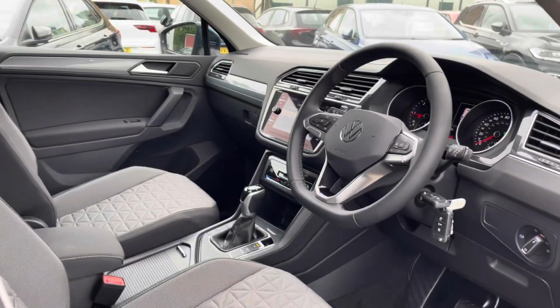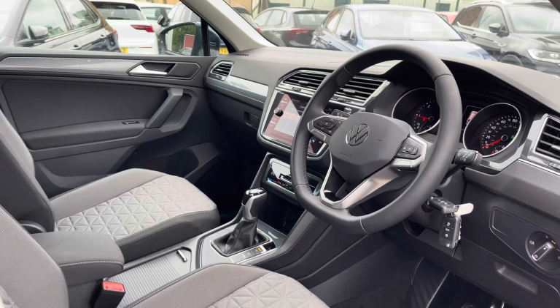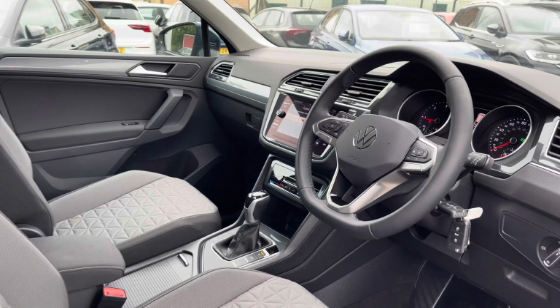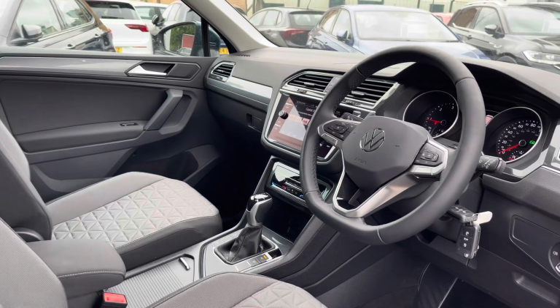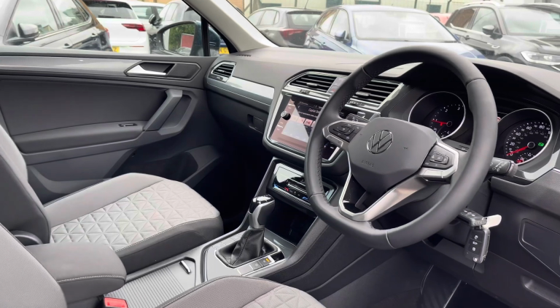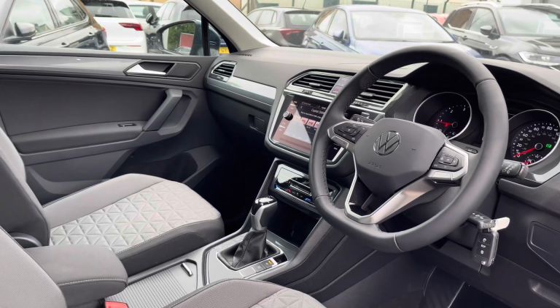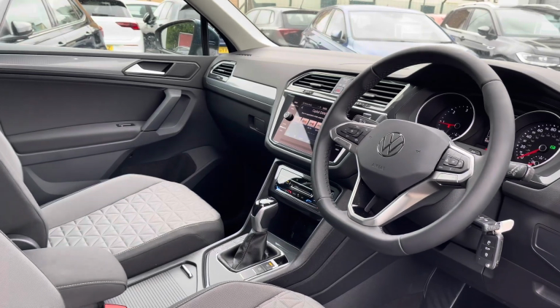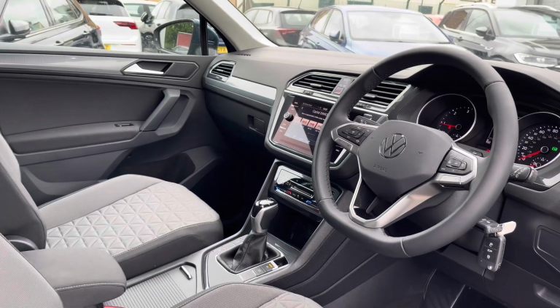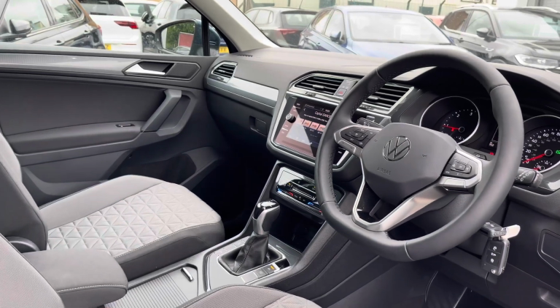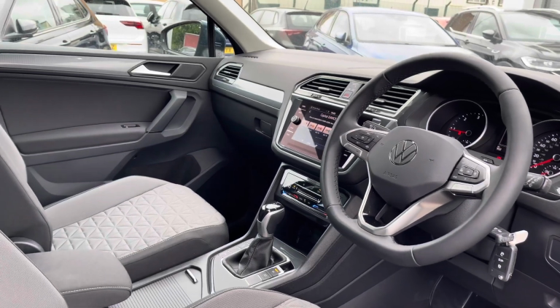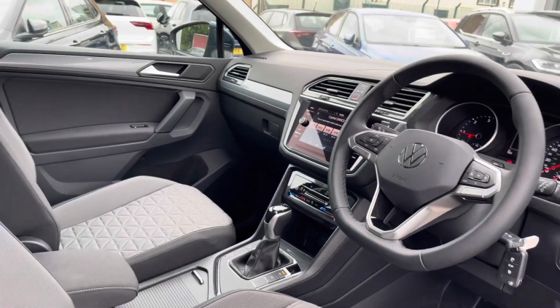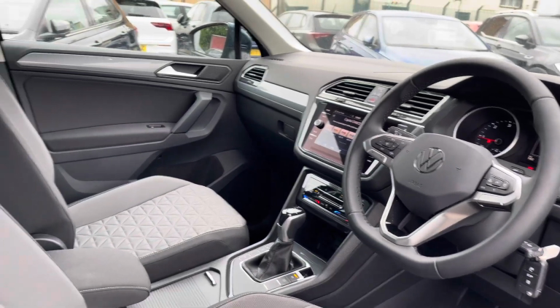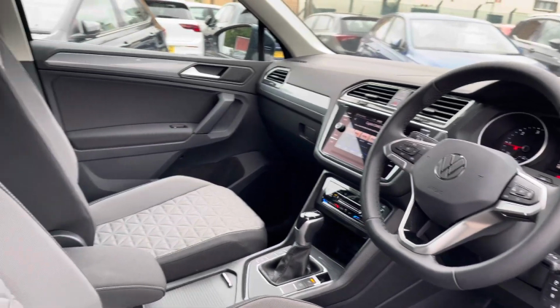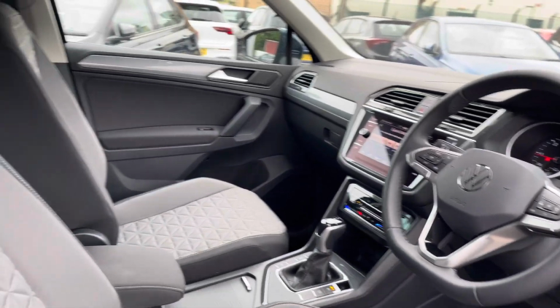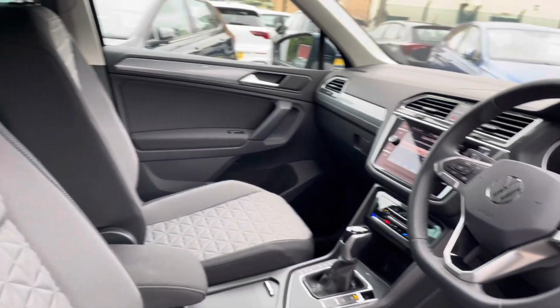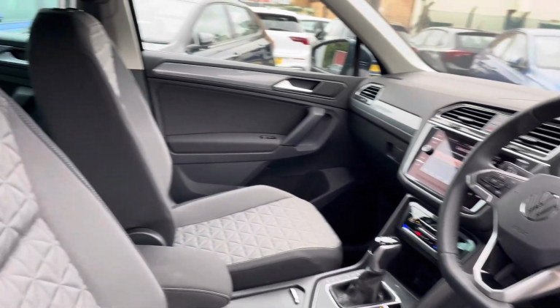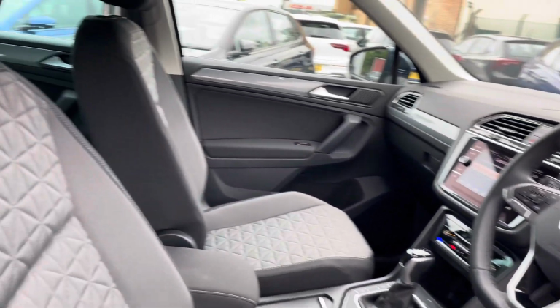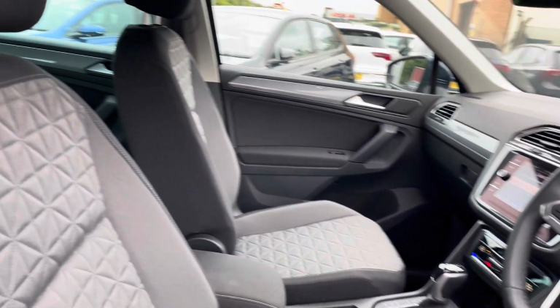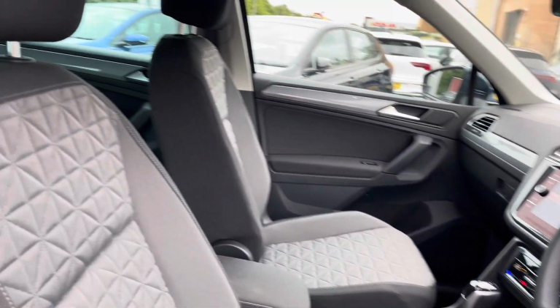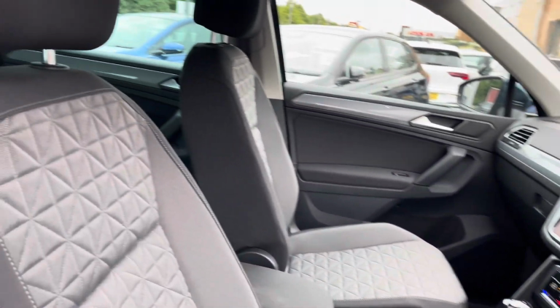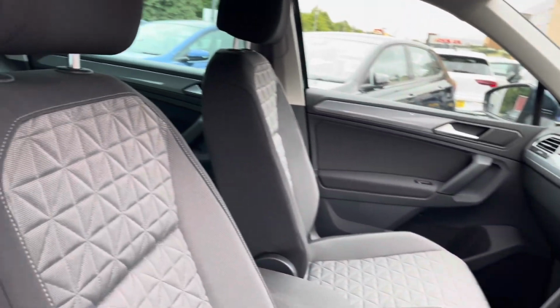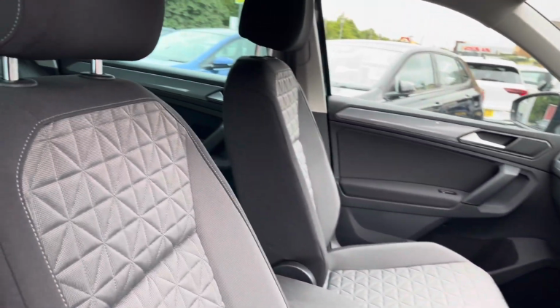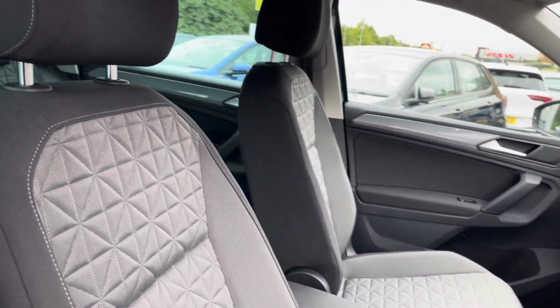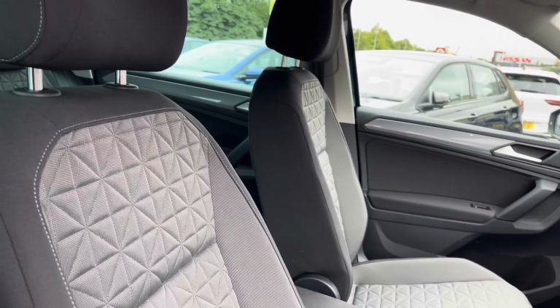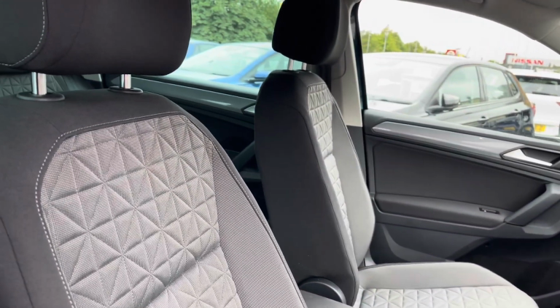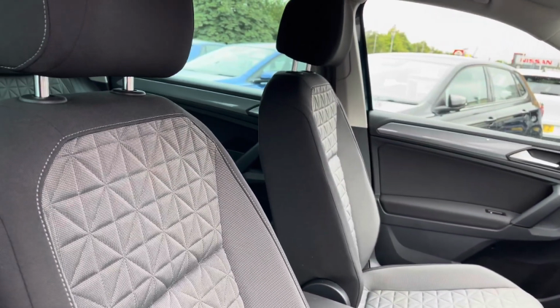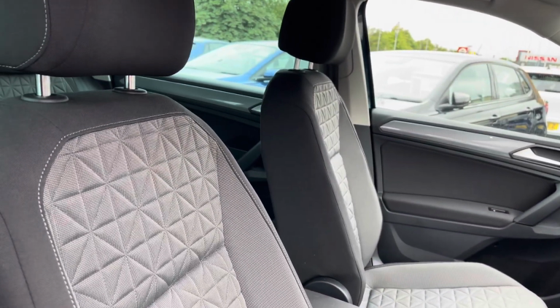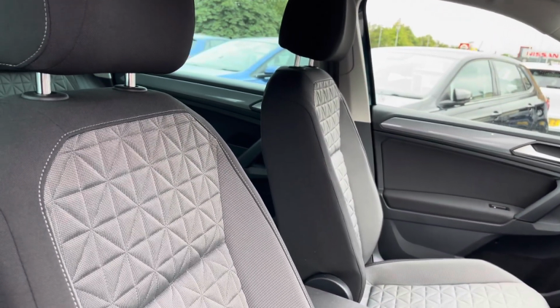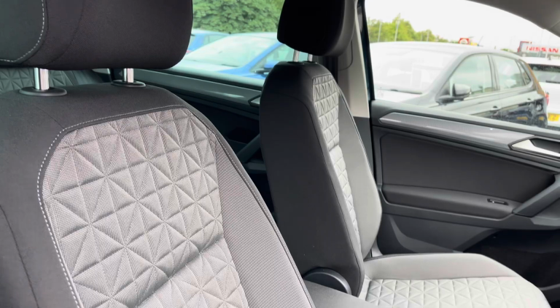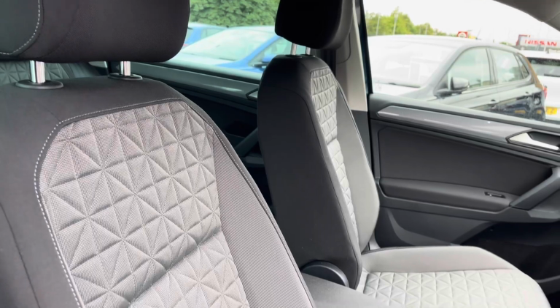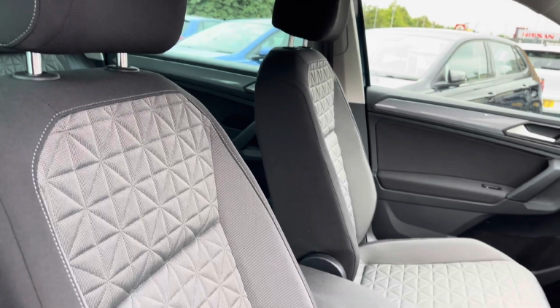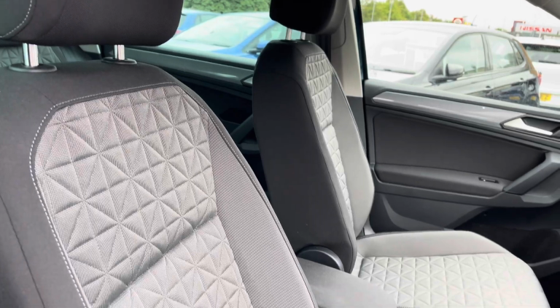Moving to the front, there's a leather-wrapped multifunction steering wheel with an adjustable centre armrest to keep you nice and comfortable on the road at all times.